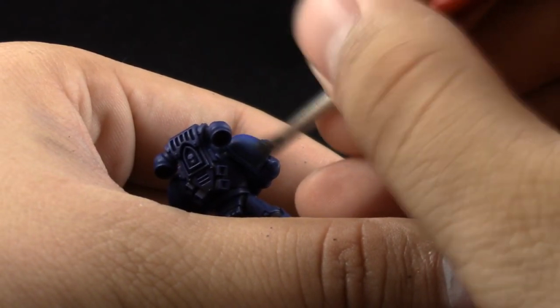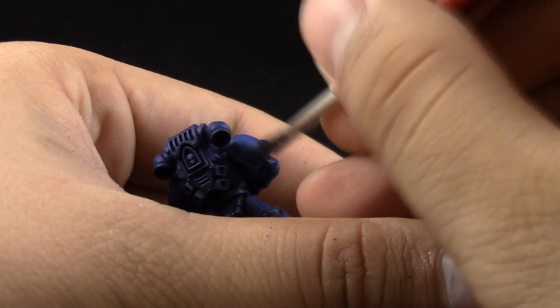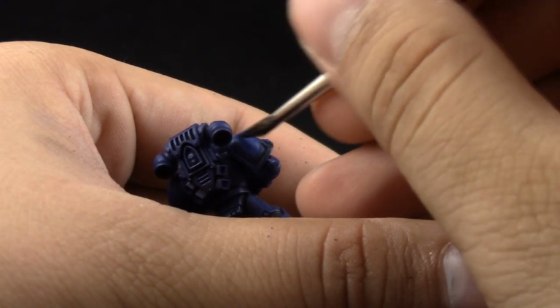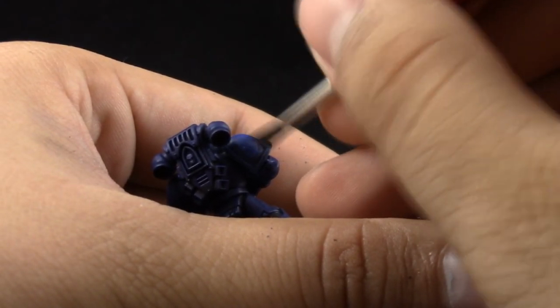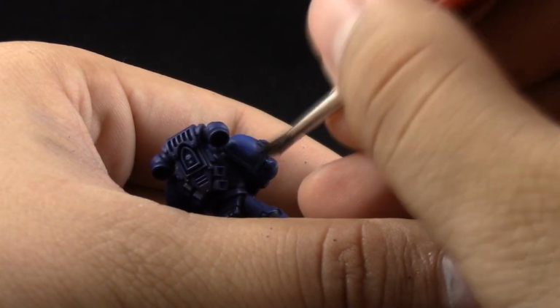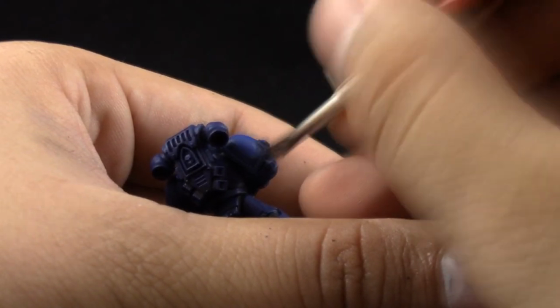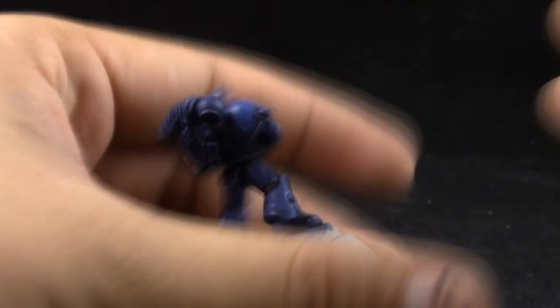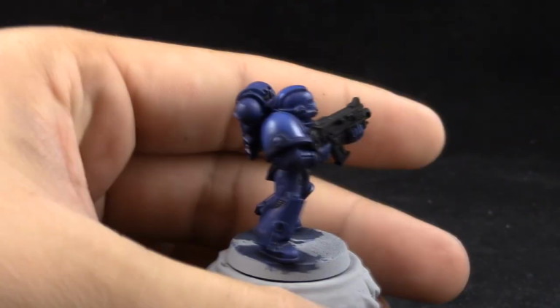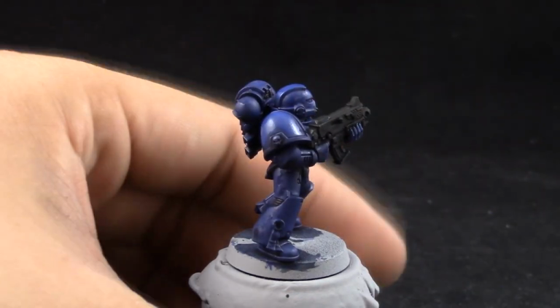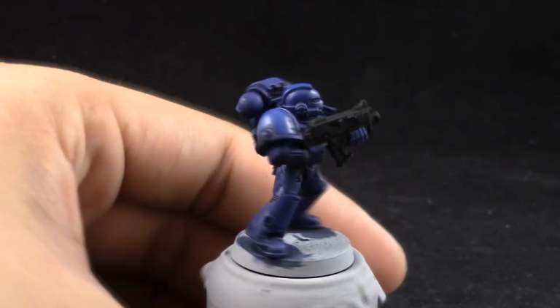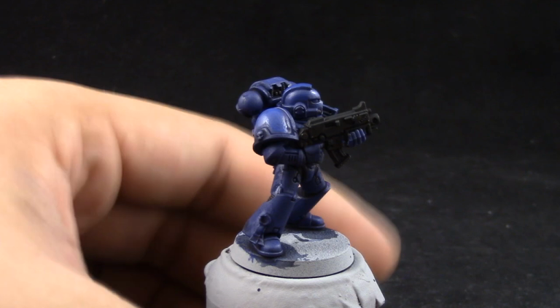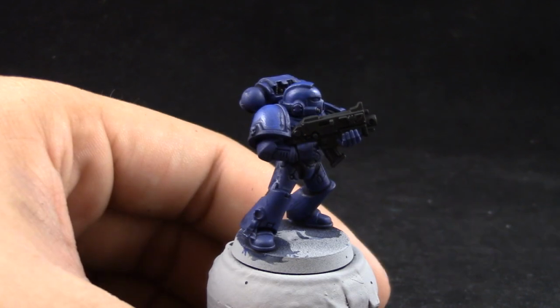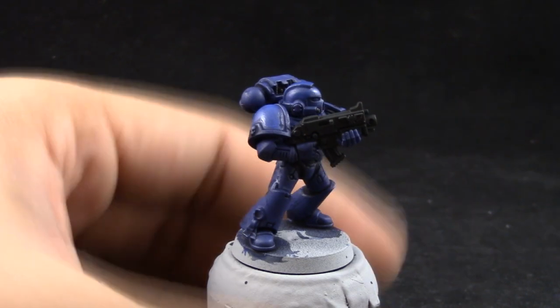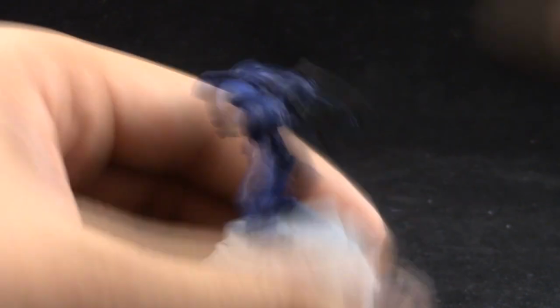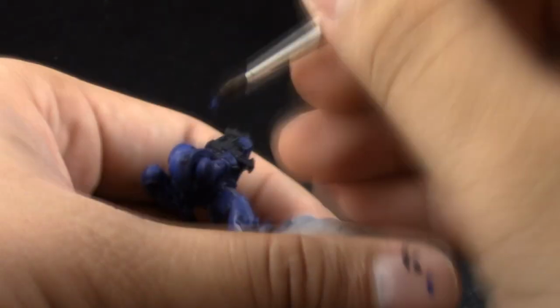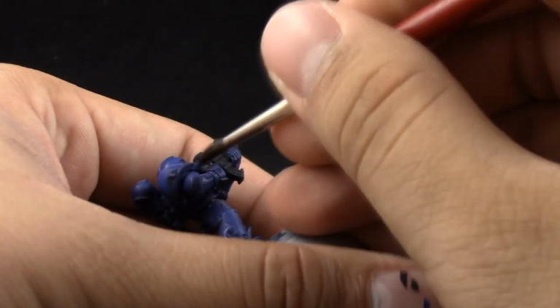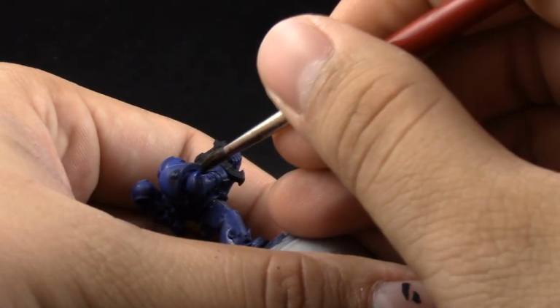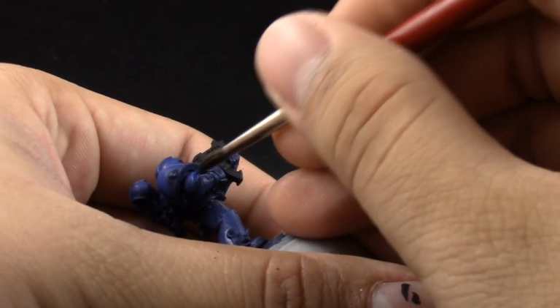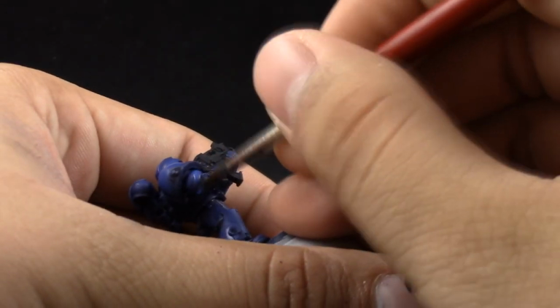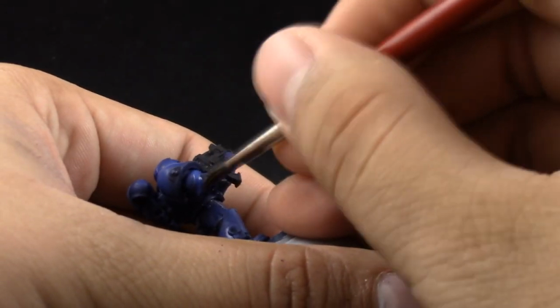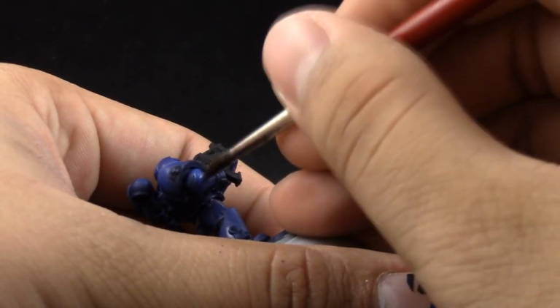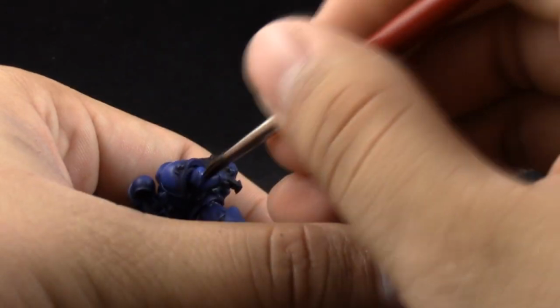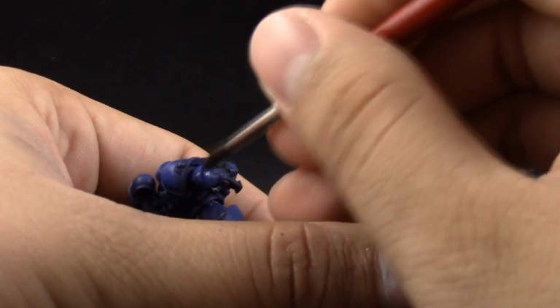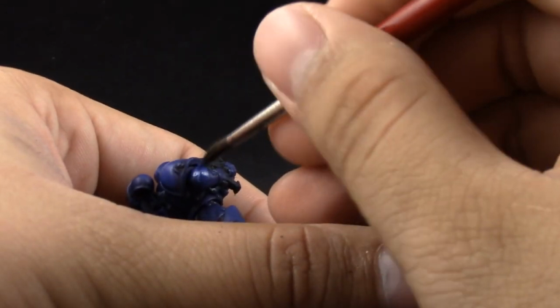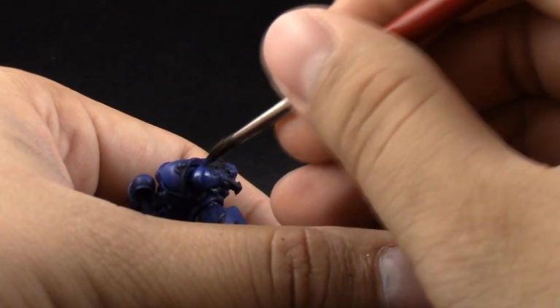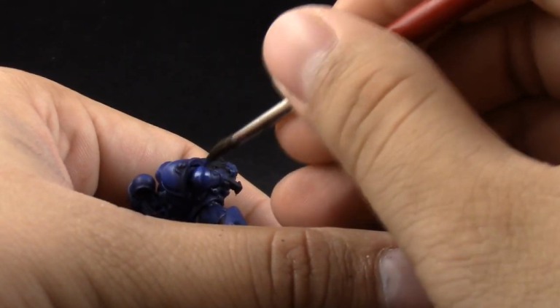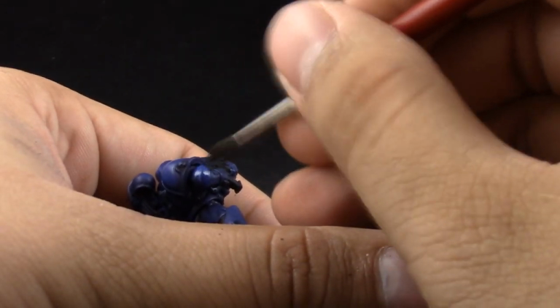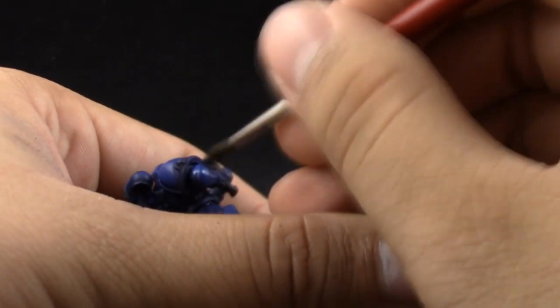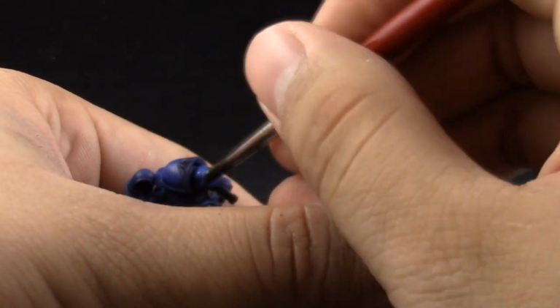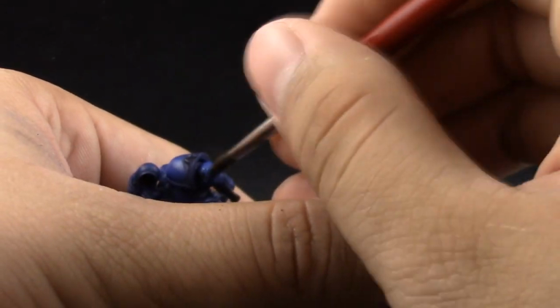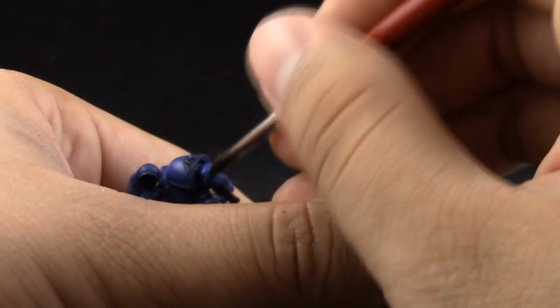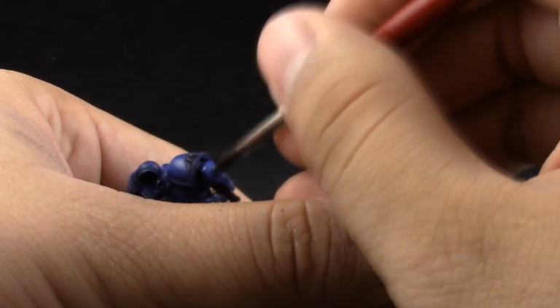Once that's dry, I'm going to use McCrack Blue again and with this color I'm going to start cleaning up the model once again. I'm using a size 2 Kolinsky brush. You can use any sable brush or maybe a base coat brush or a standard brush to do this step. You're just trying to clean up the whole model and leave the shaded color on the recesses and all of the shadows. Basically, we're just picking up all of the armor plates again with the base color.